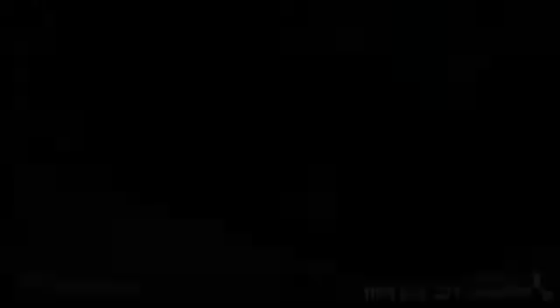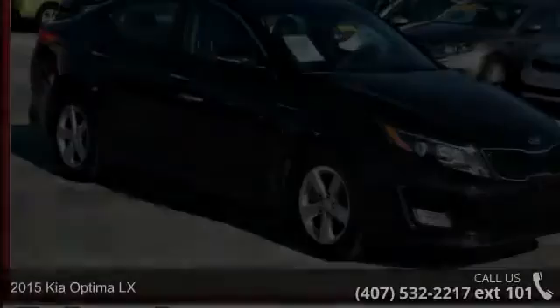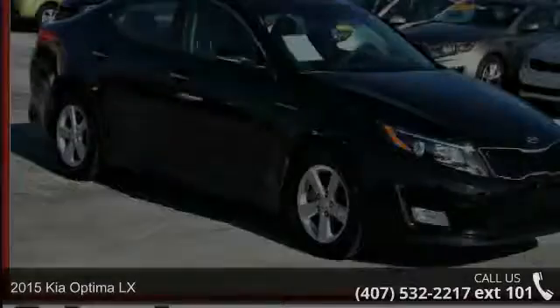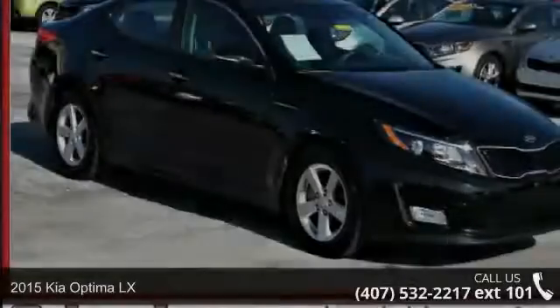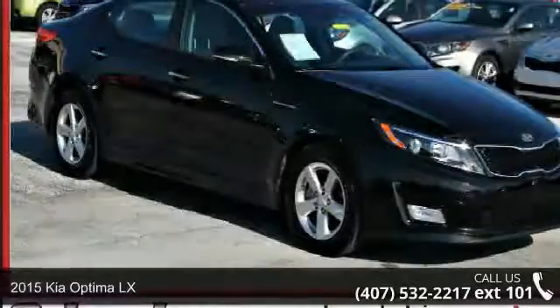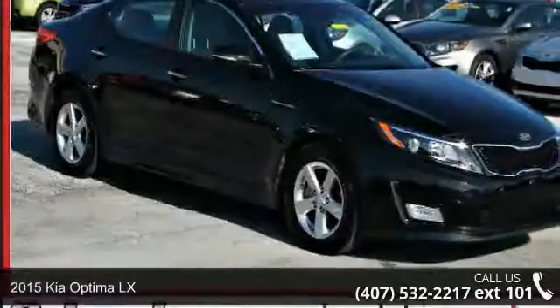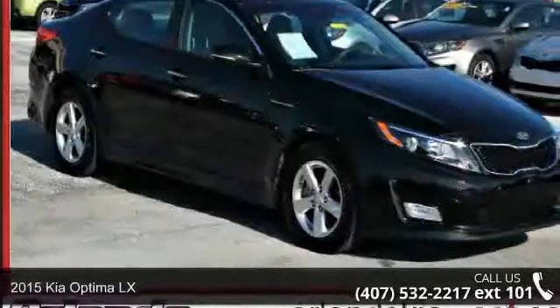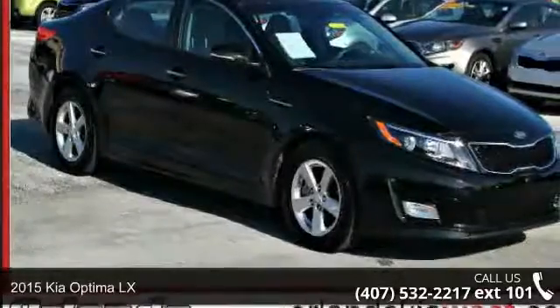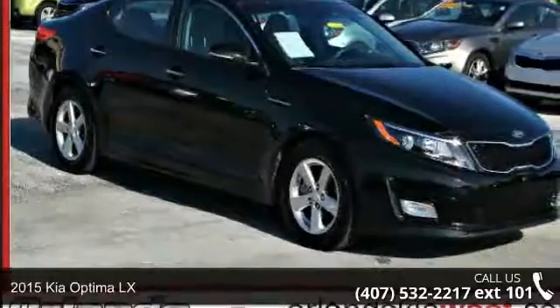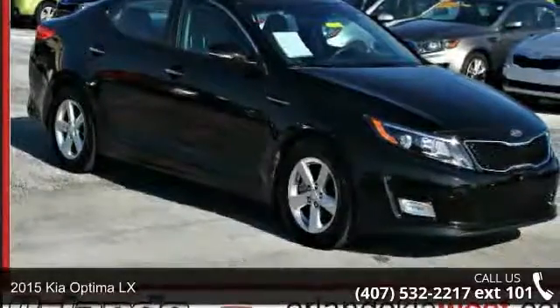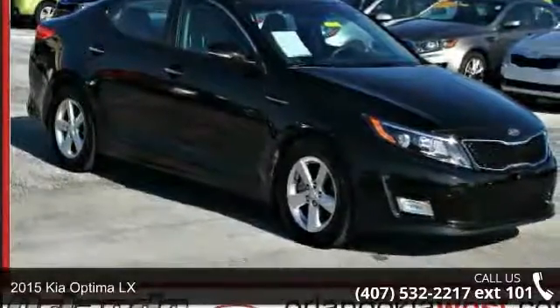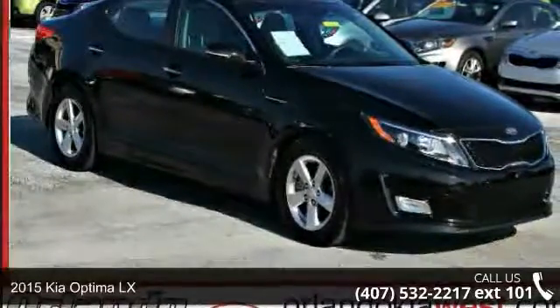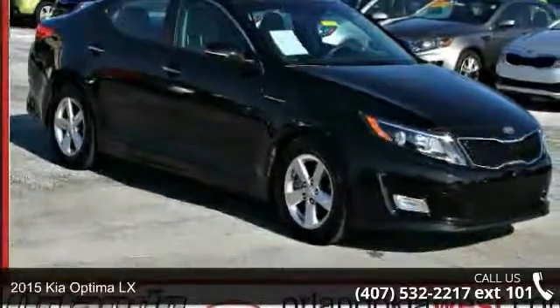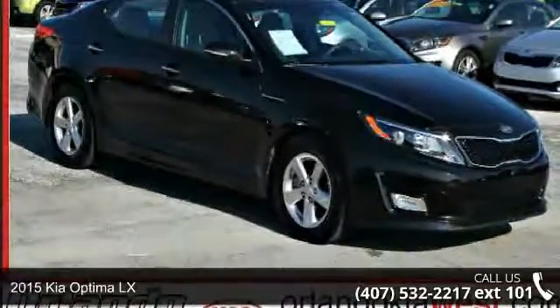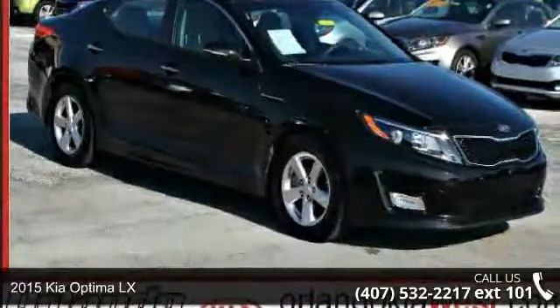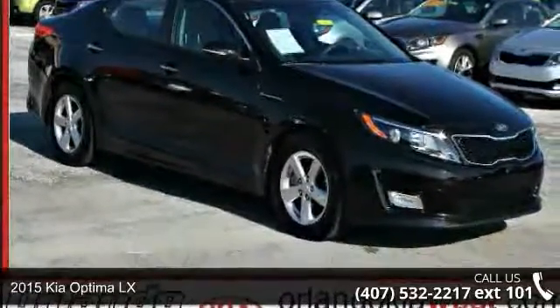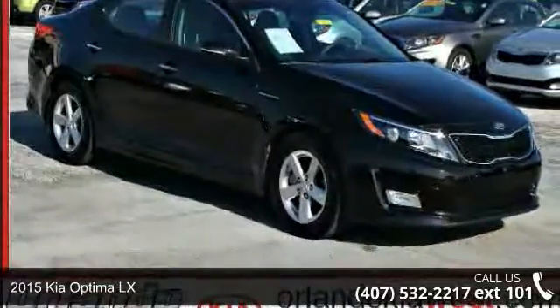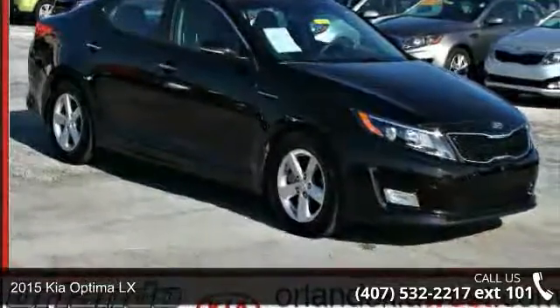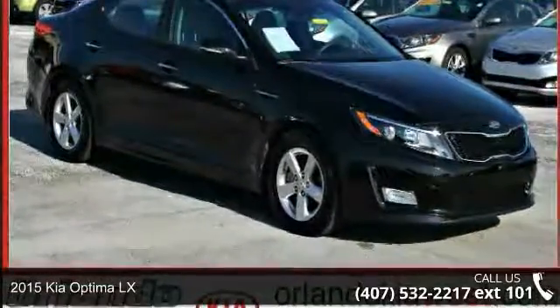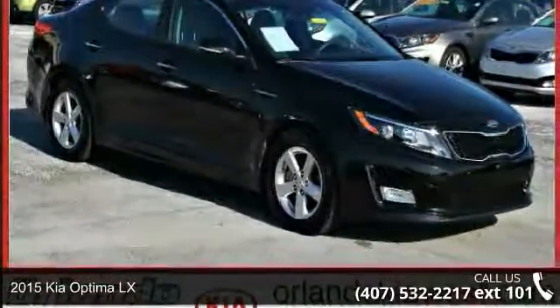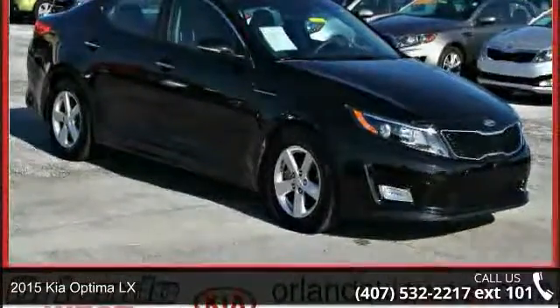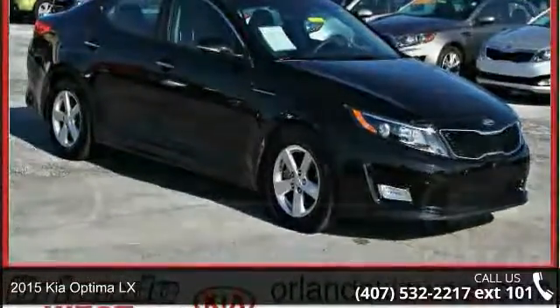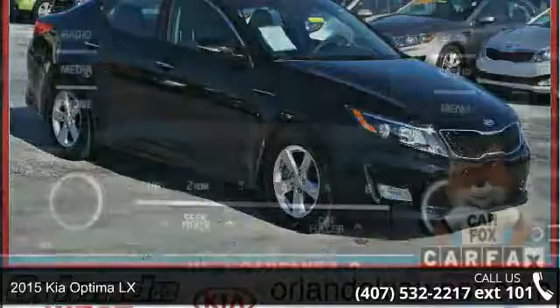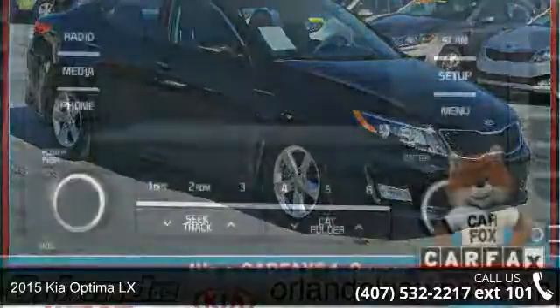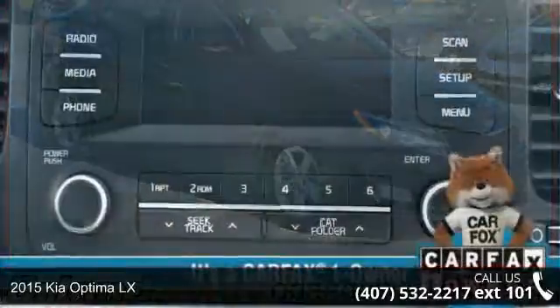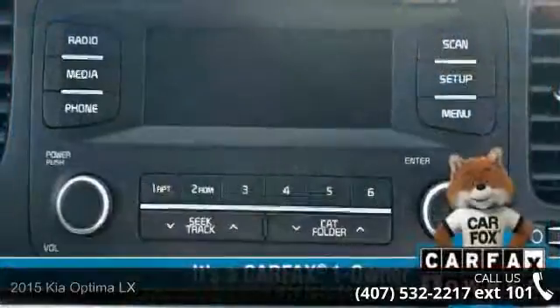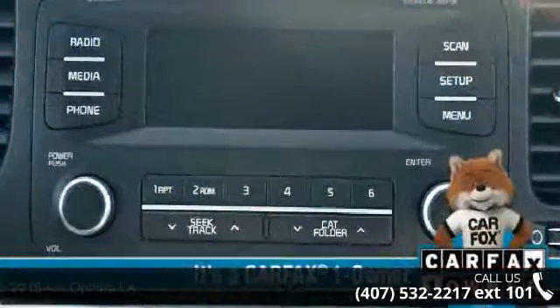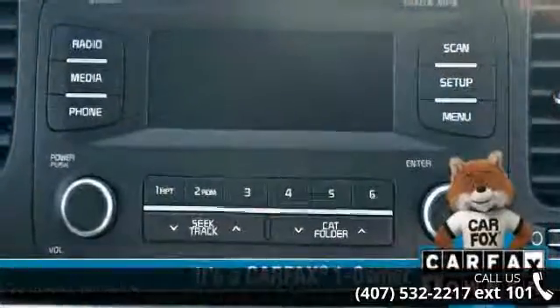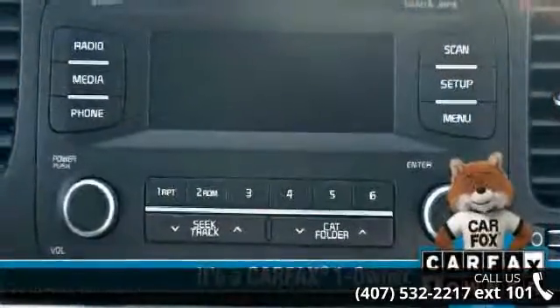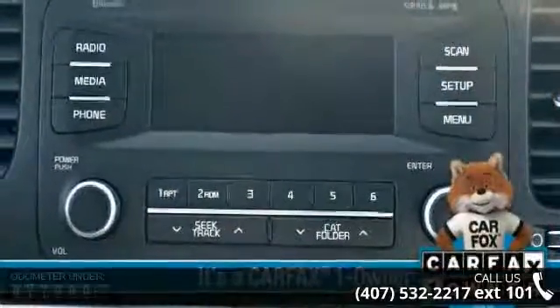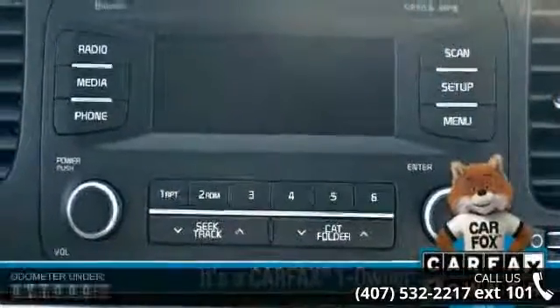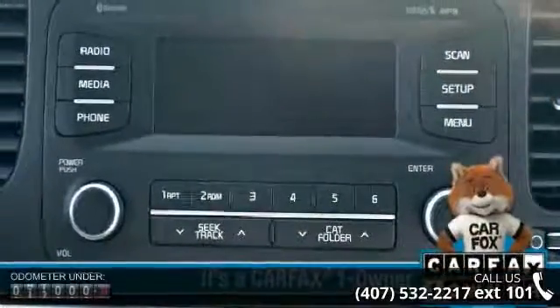Step into the 2015 Kia Optima LX. If you are looking for an automobile with great features, look no further.